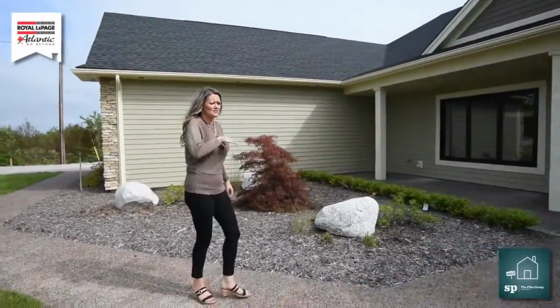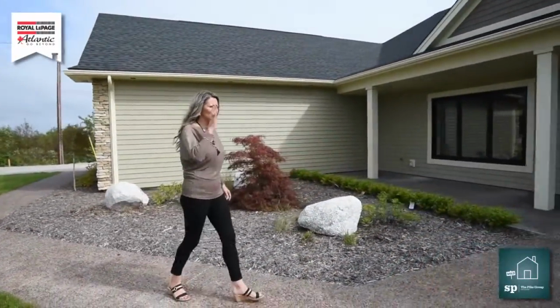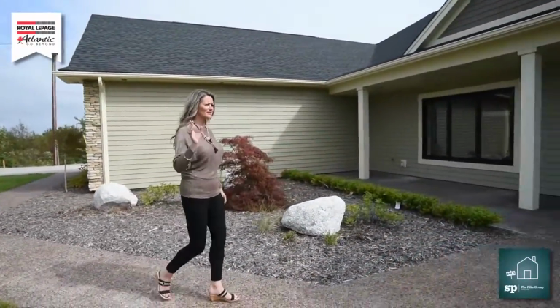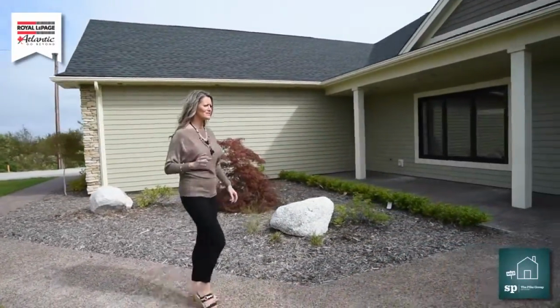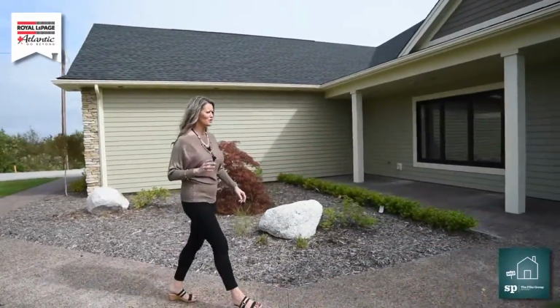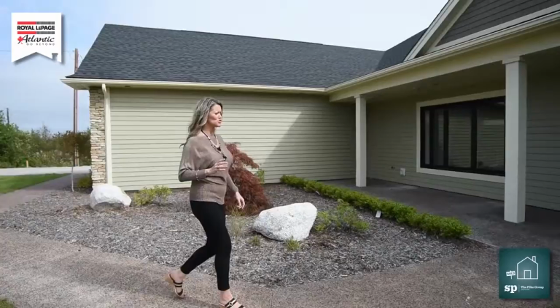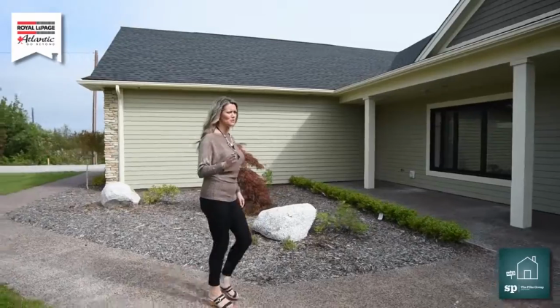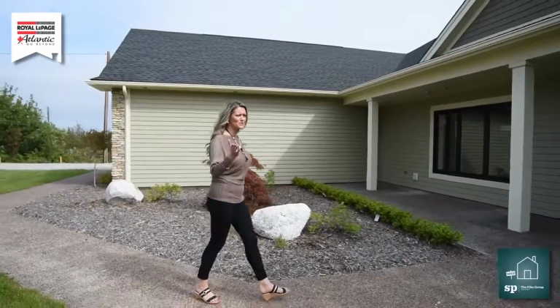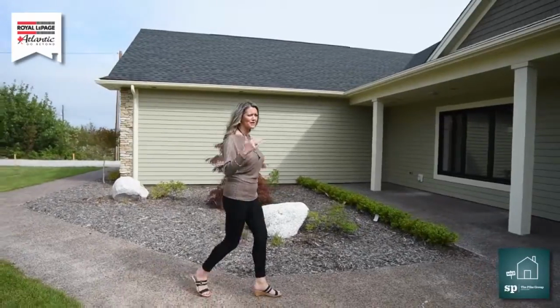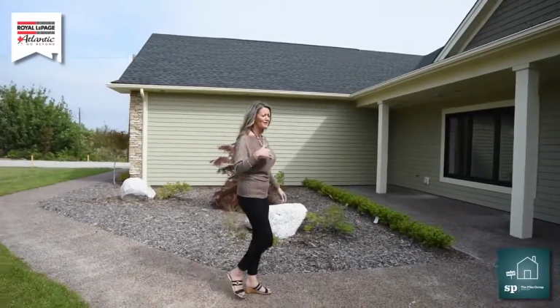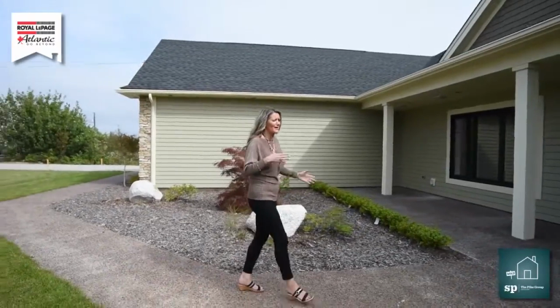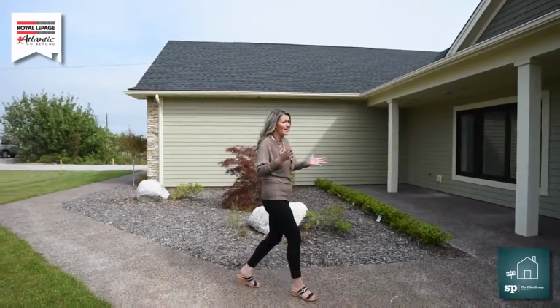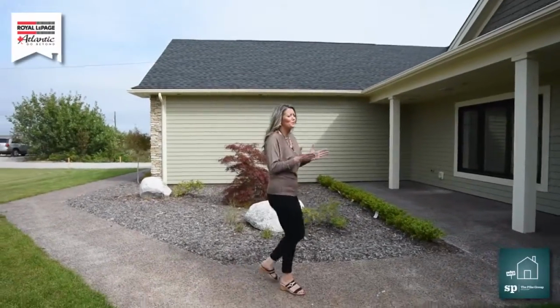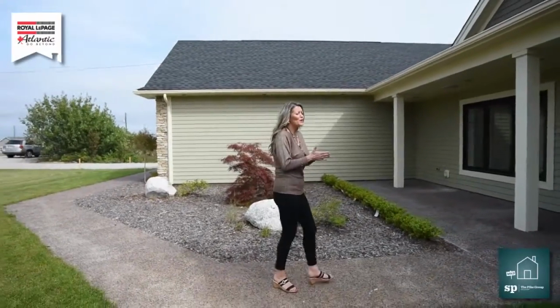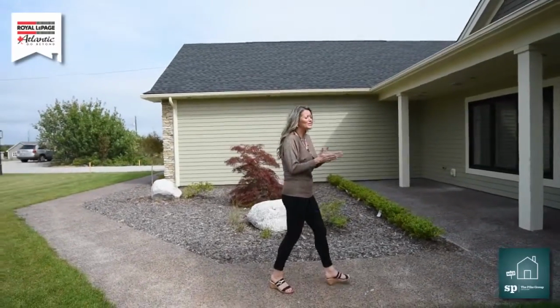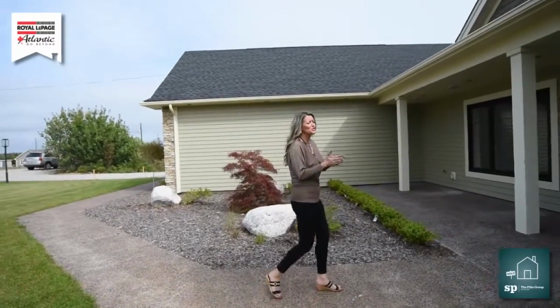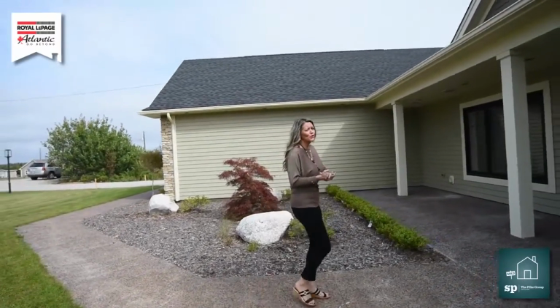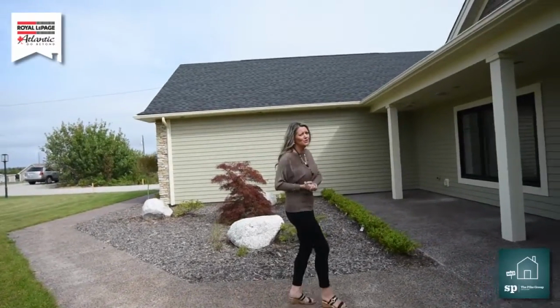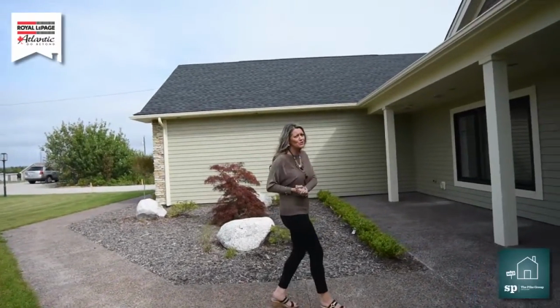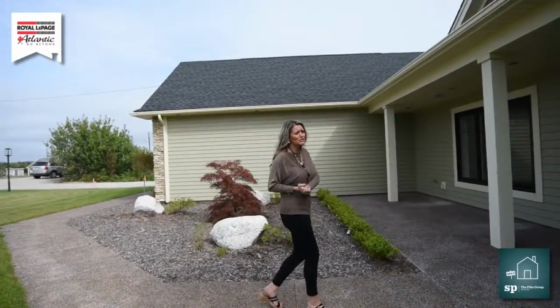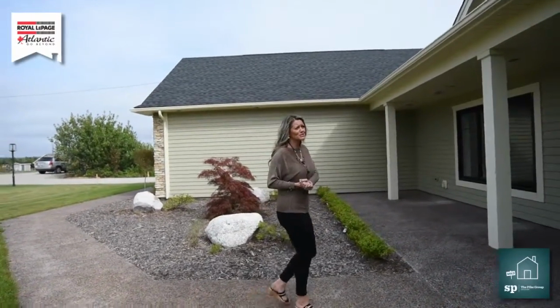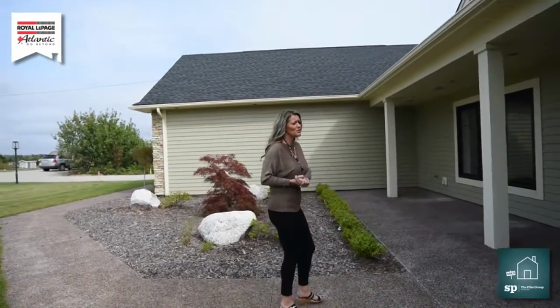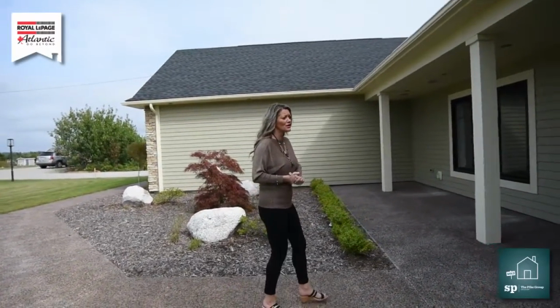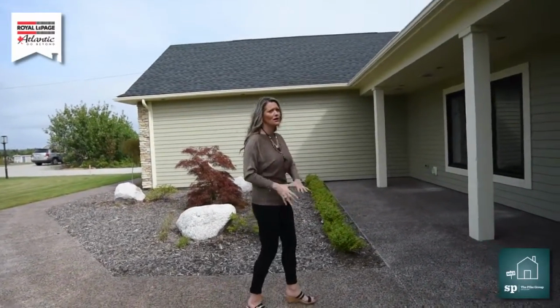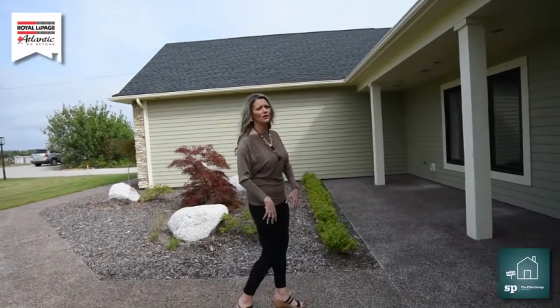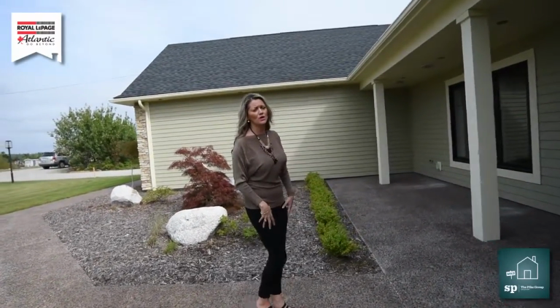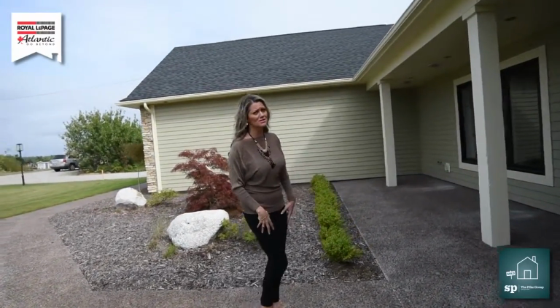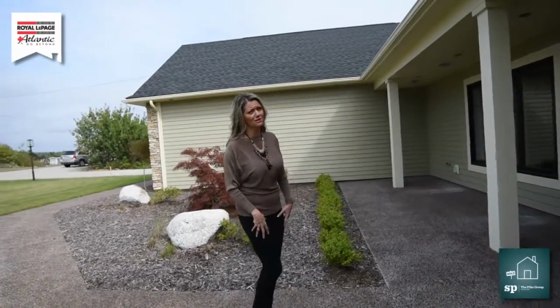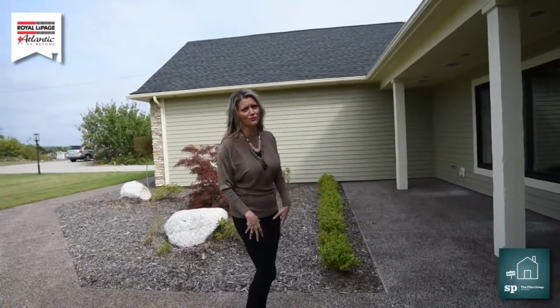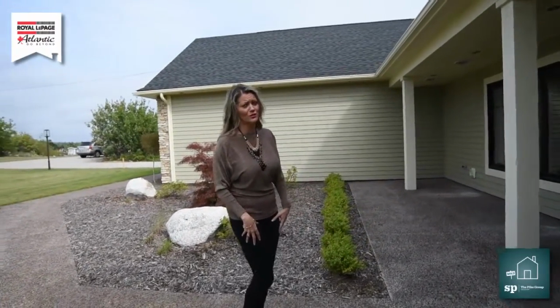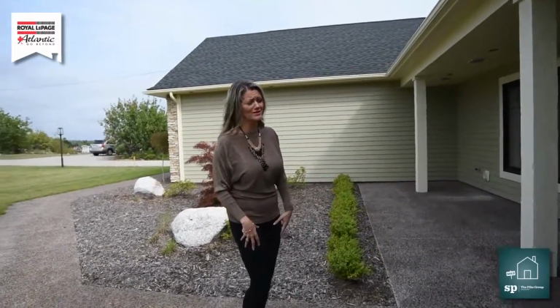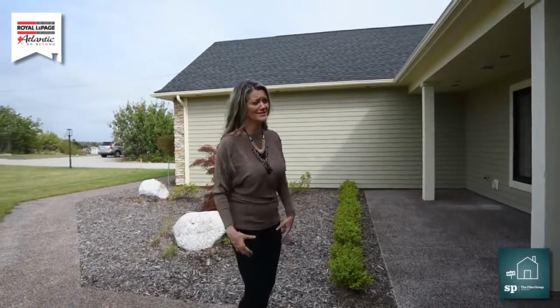It's certainly a designer's dream. Come in — I can't wait to show you this gorgeous house. I know I was in love when I walked in.